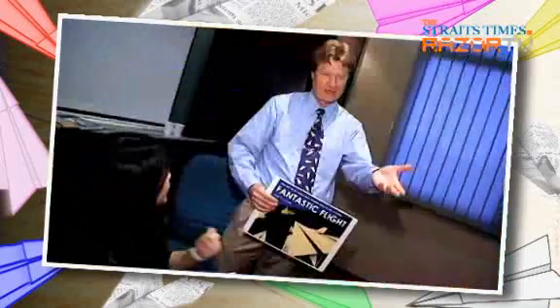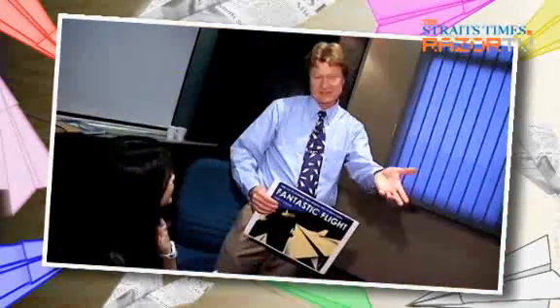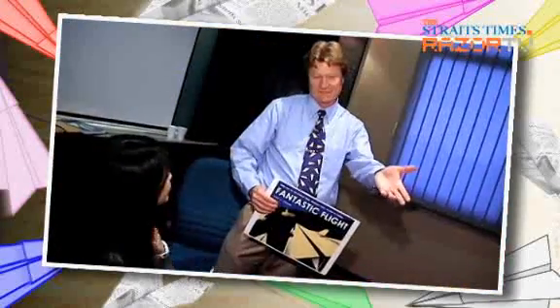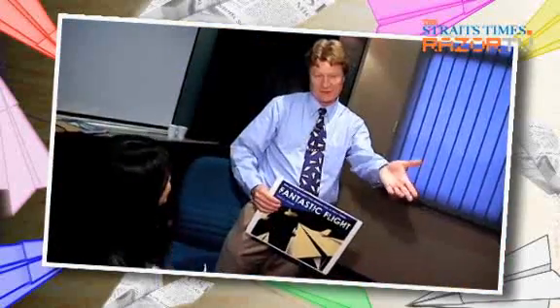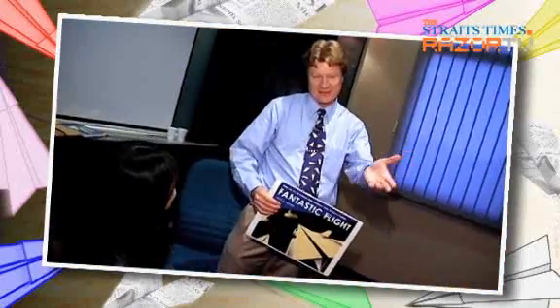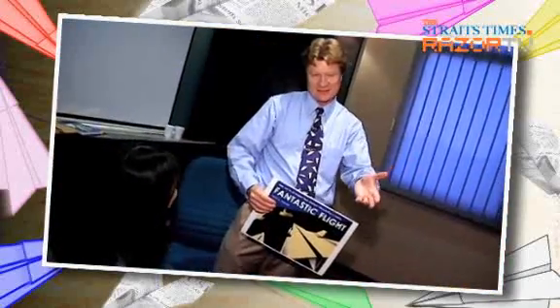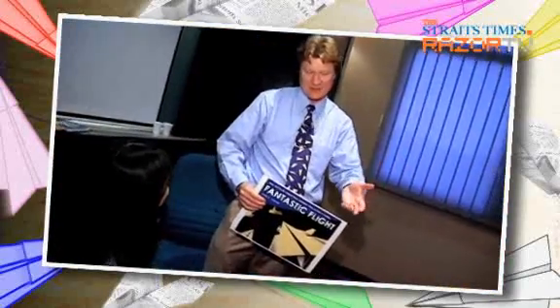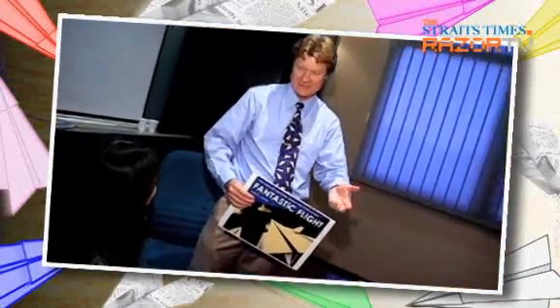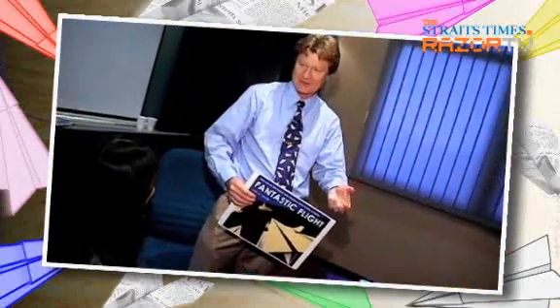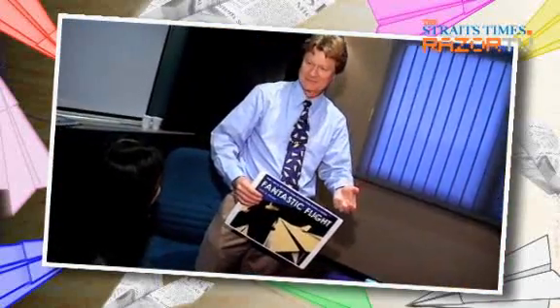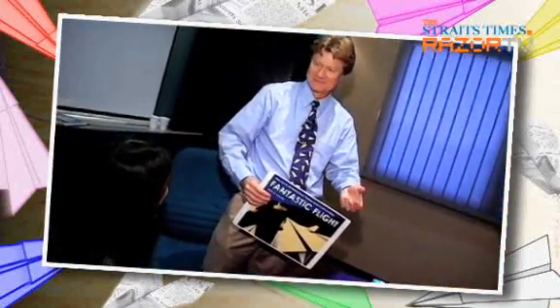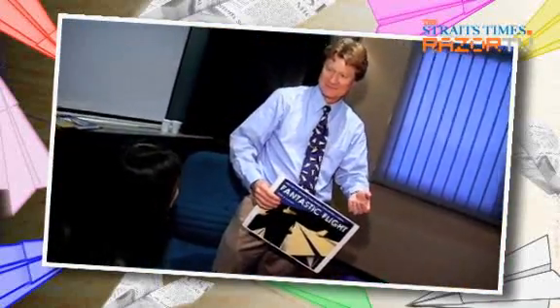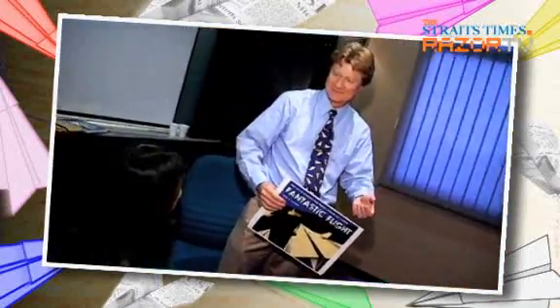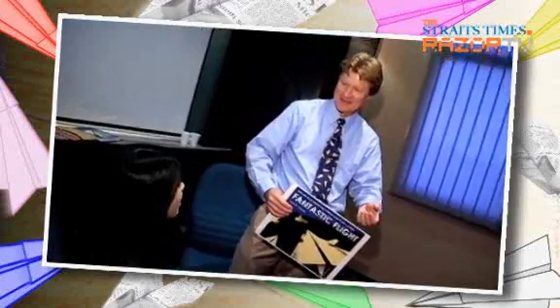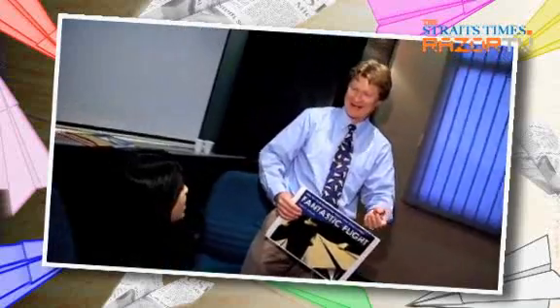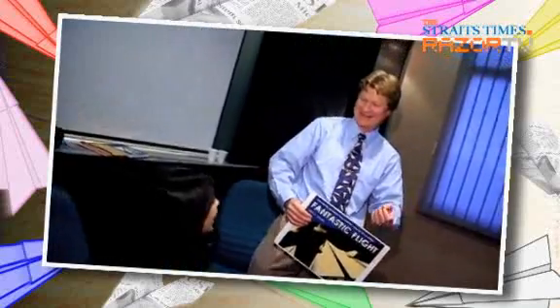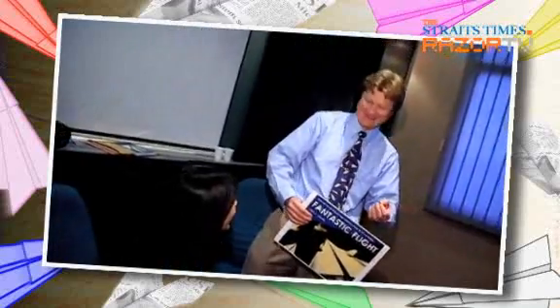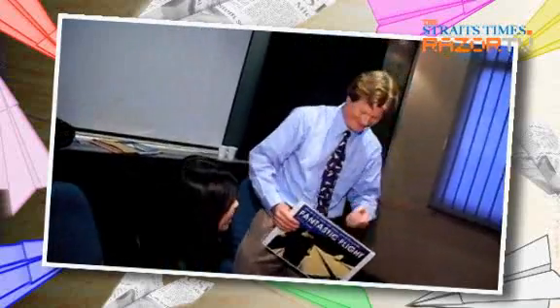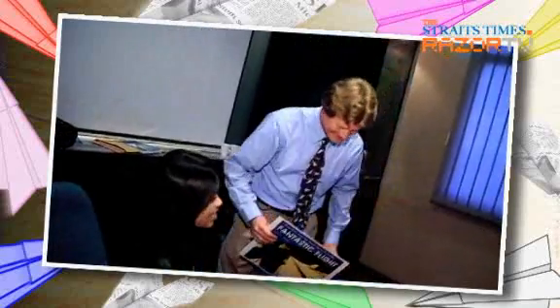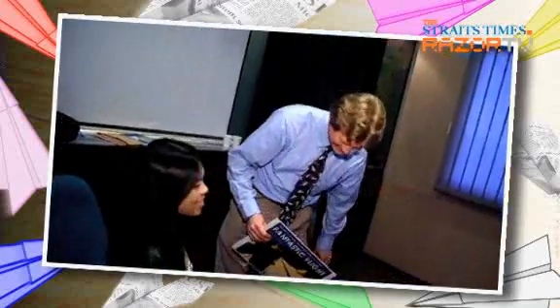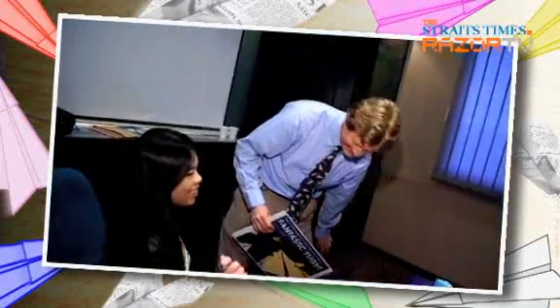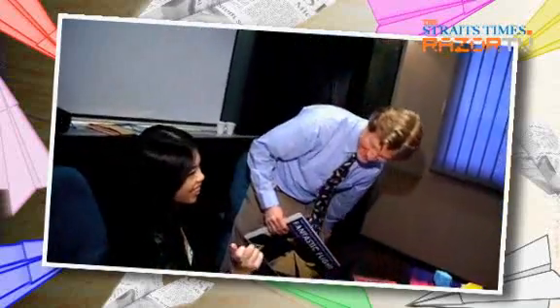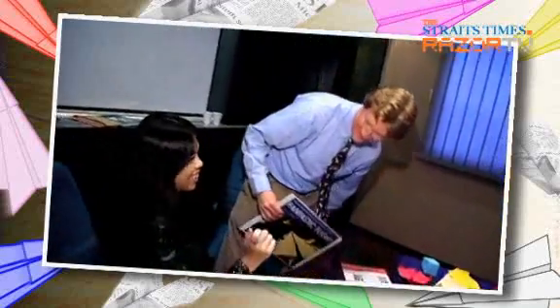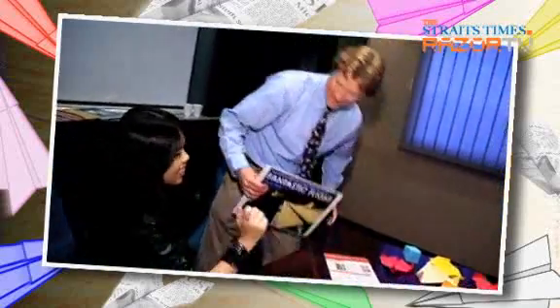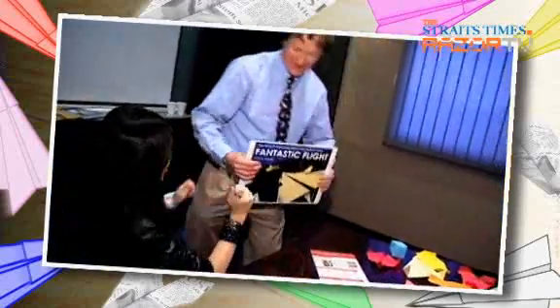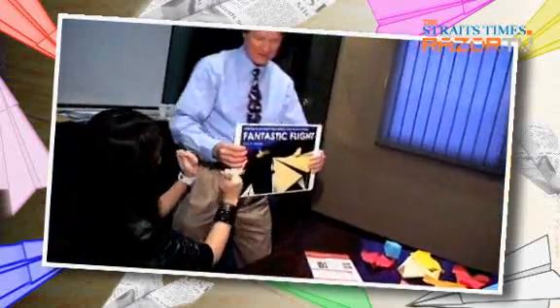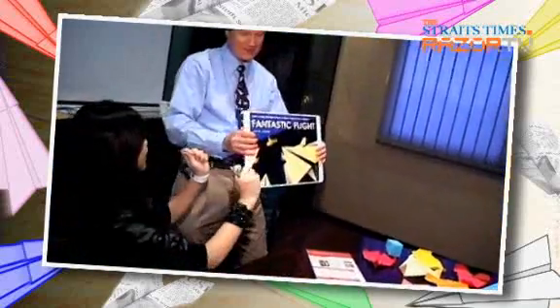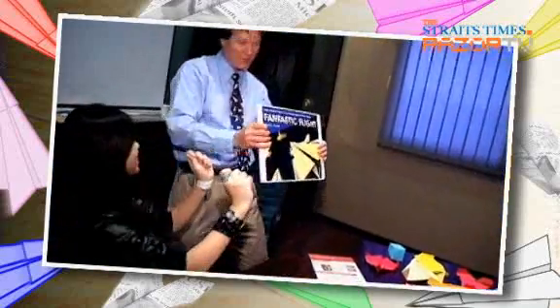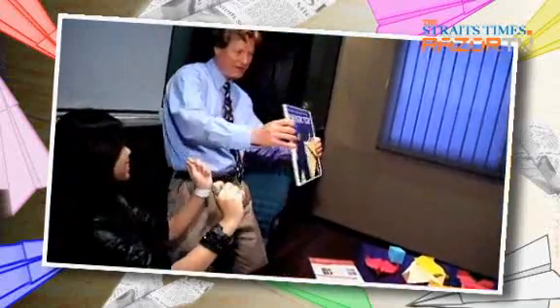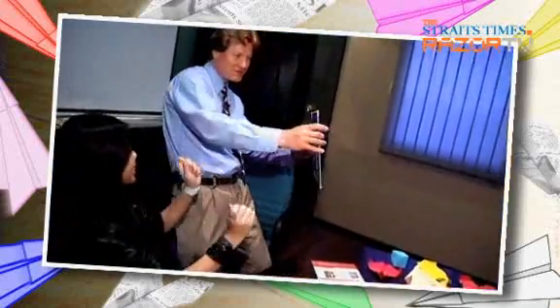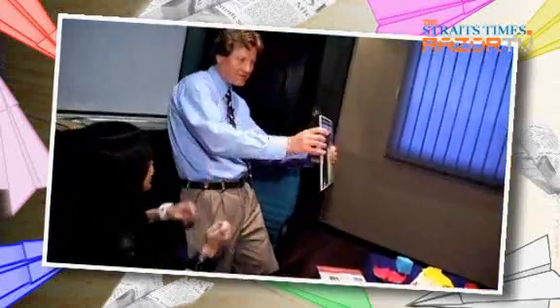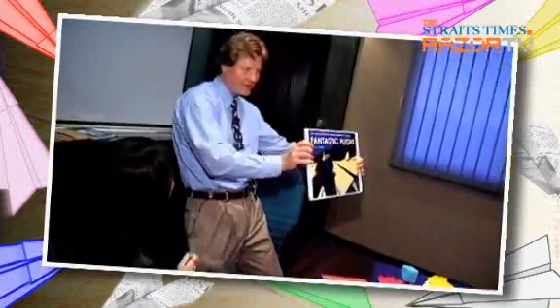I've actually flown planes like this for a half hour. How do you keep it up? You just walk around — yeah, you walk in a circle.